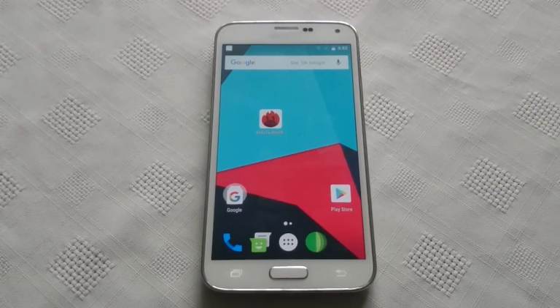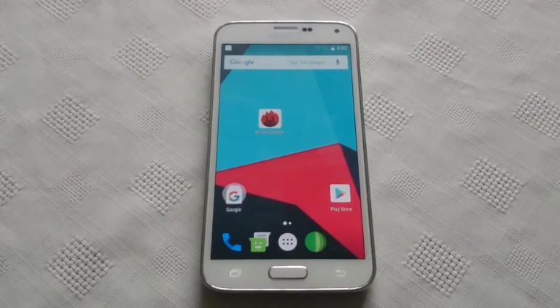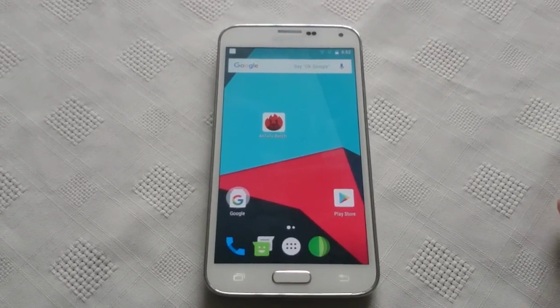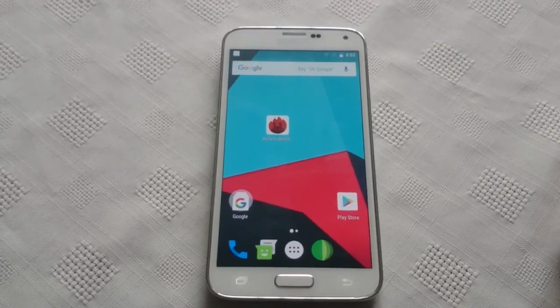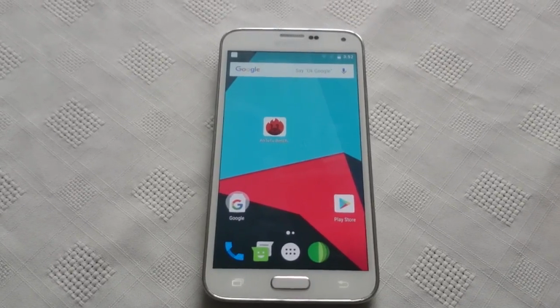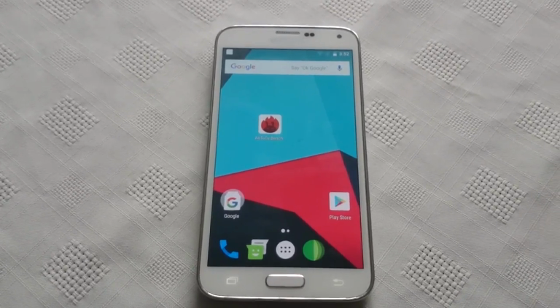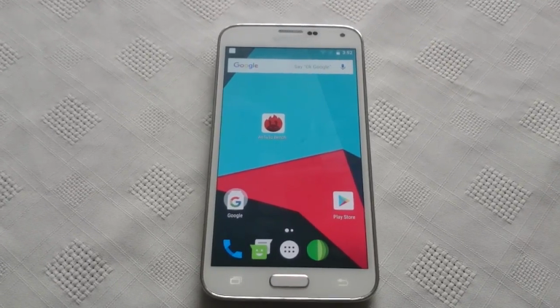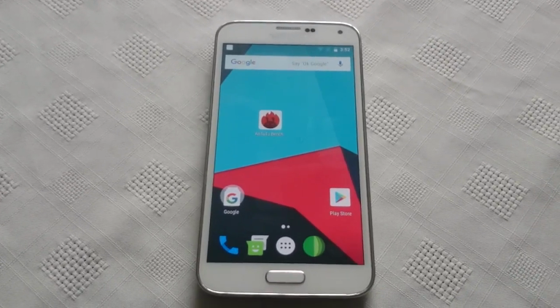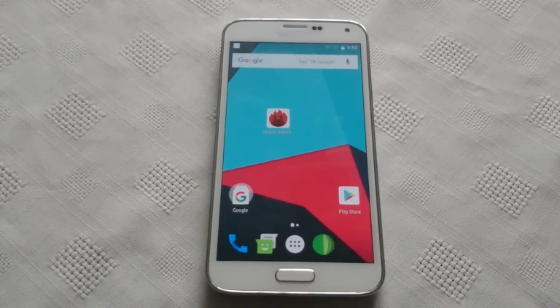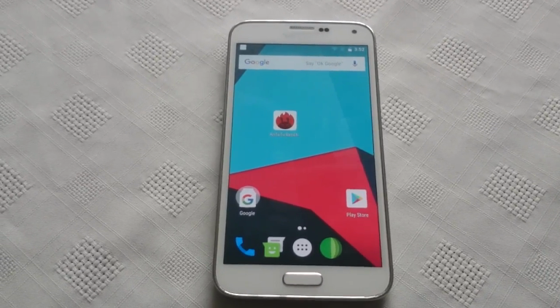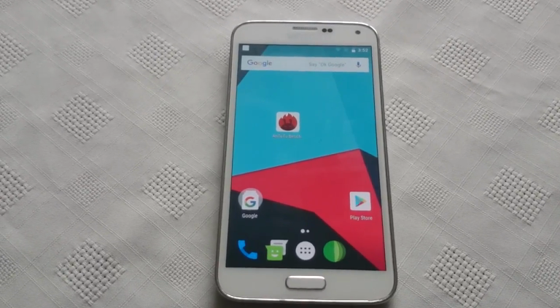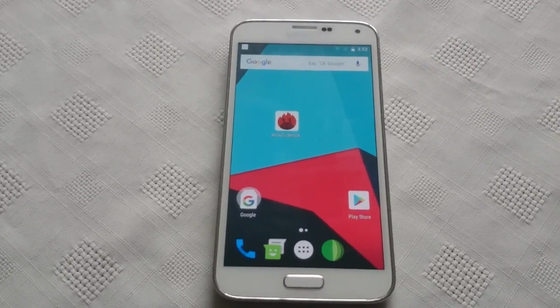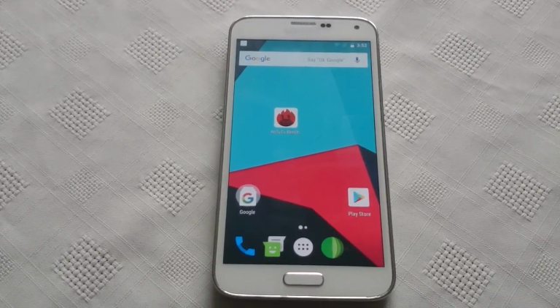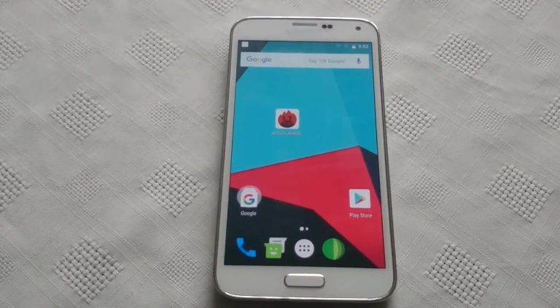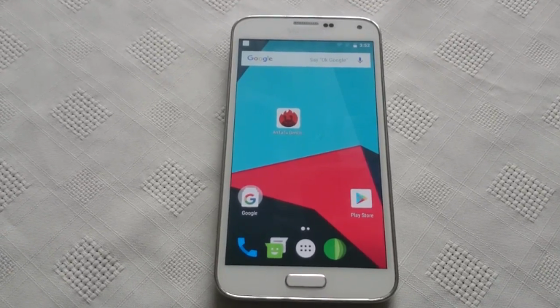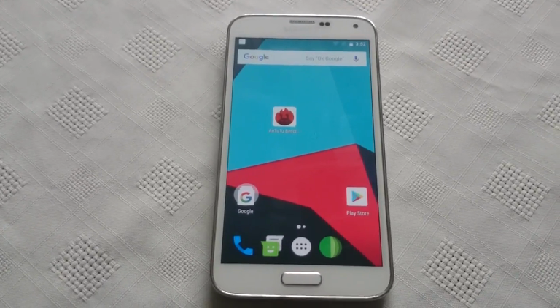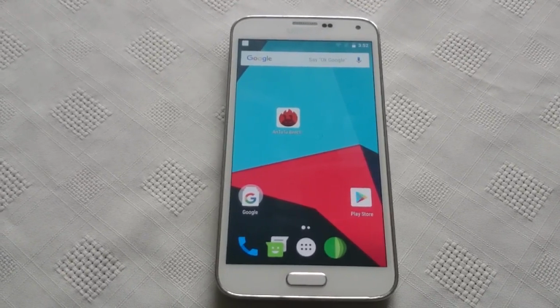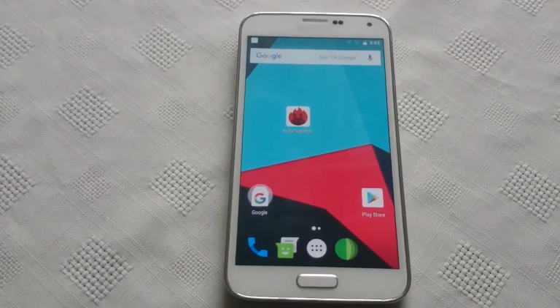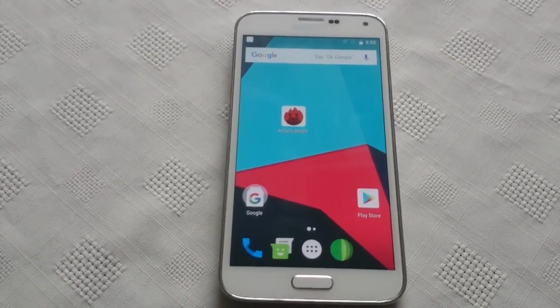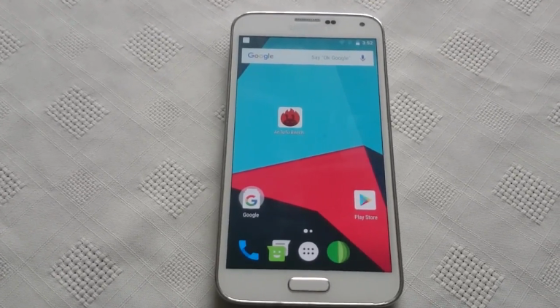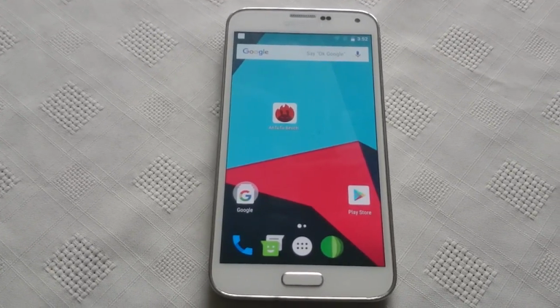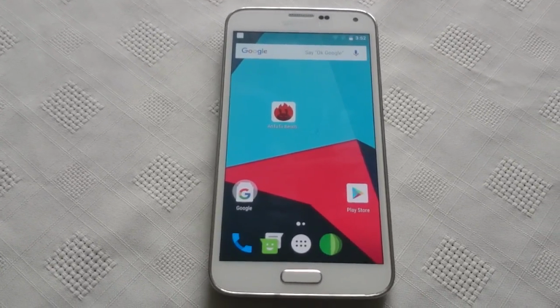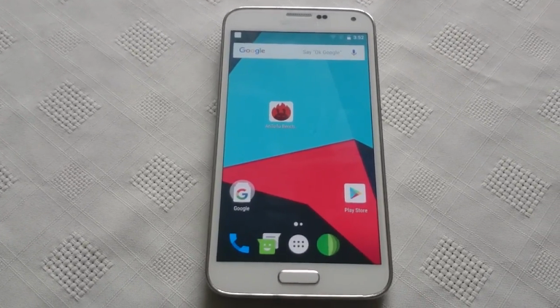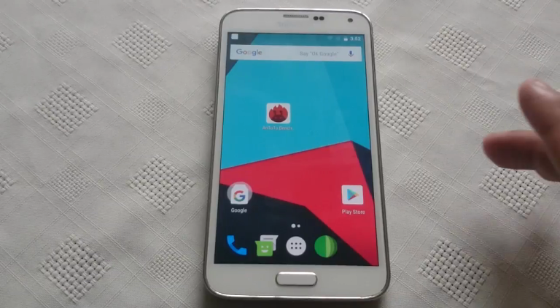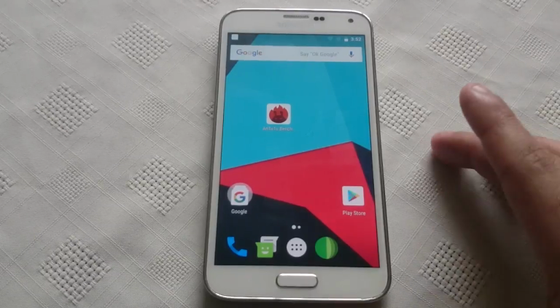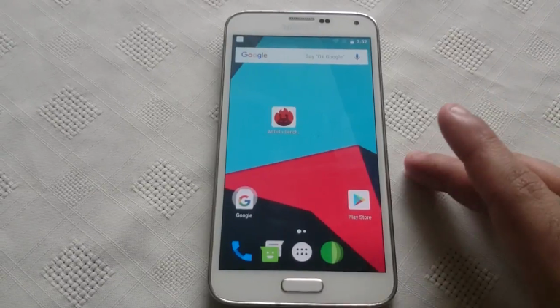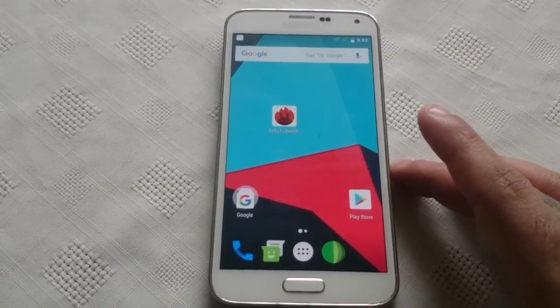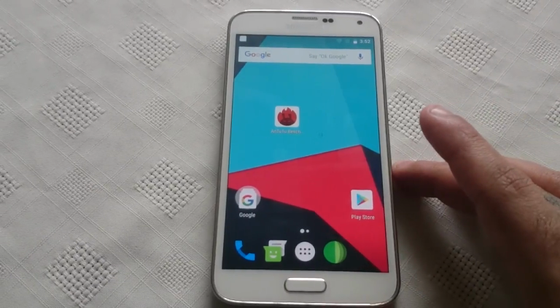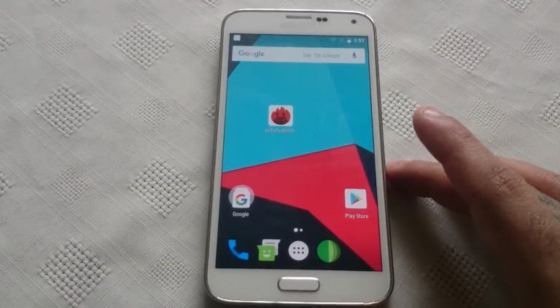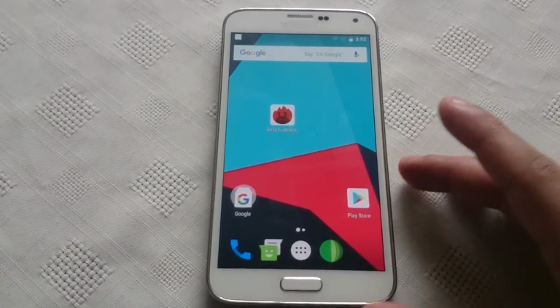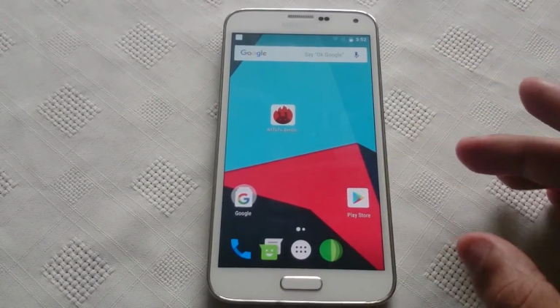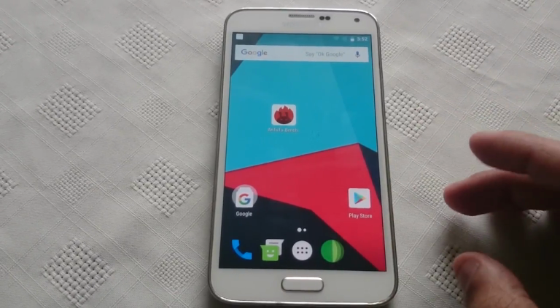Hey, it's your boy the Android Doctor back again with another video. In this video I'll be doing a benchmark test on the Samsung Galaxy S5.